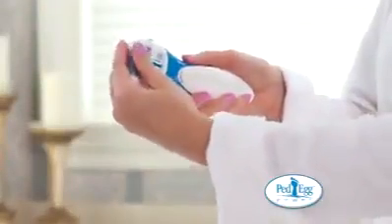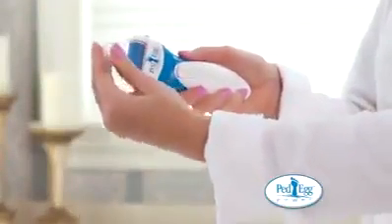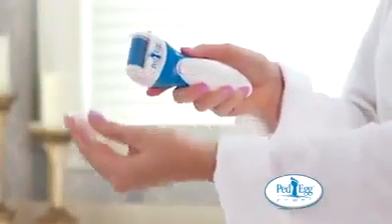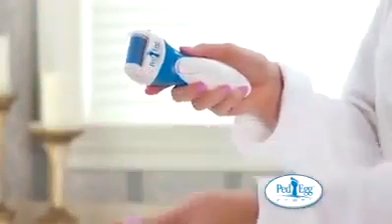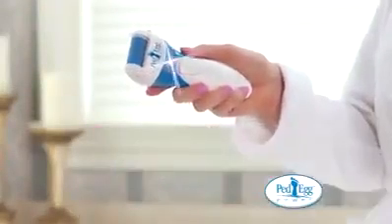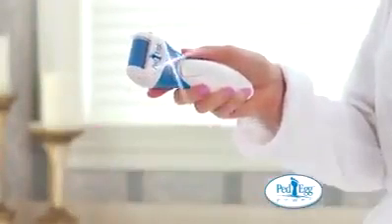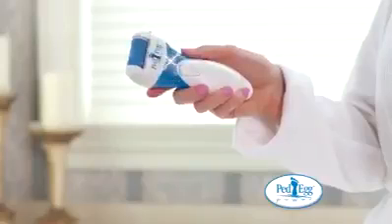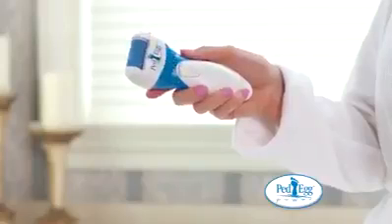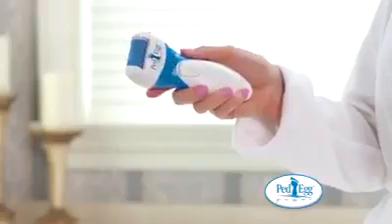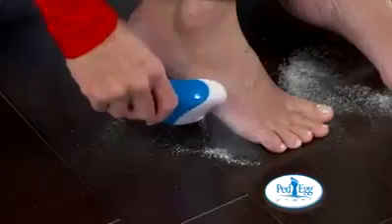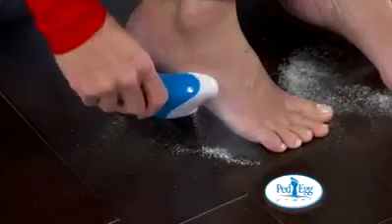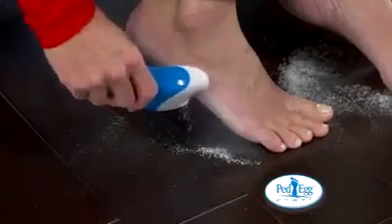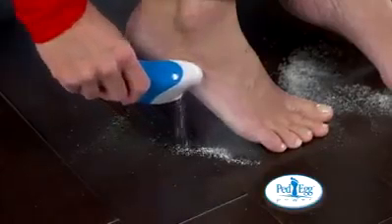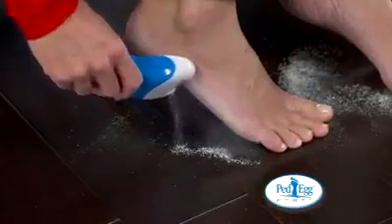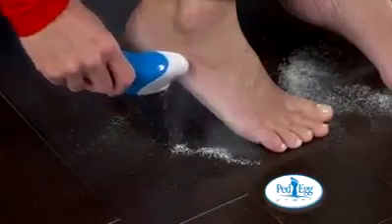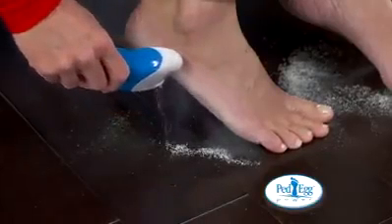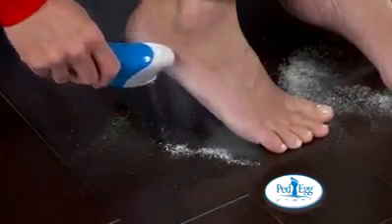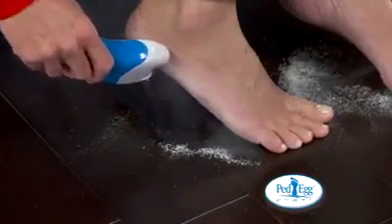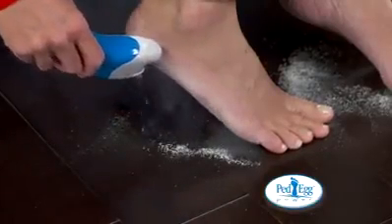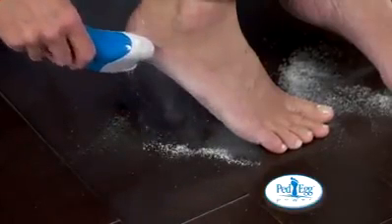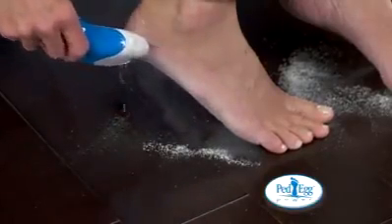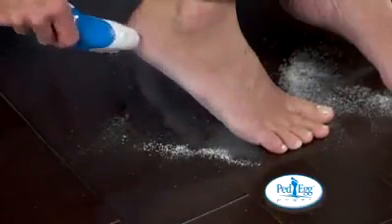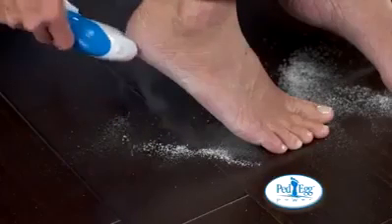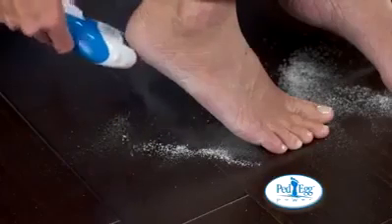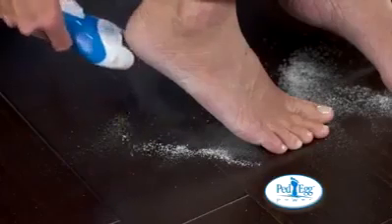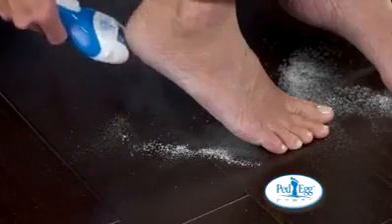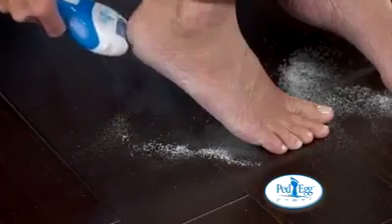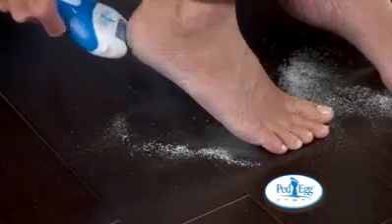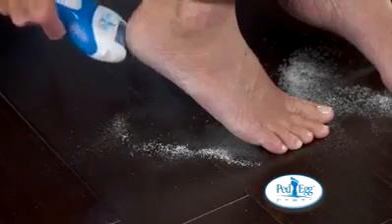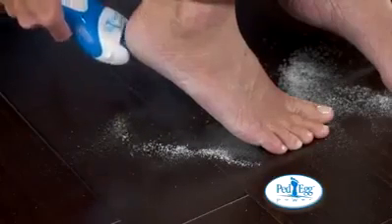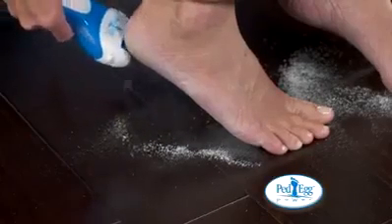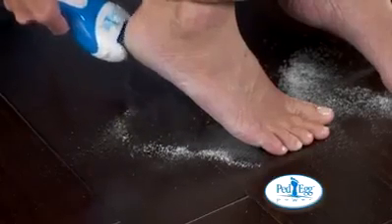Introducing the all-new Pet Egg Power. It gently buffs away calluses, dry and dead skin, and gets rid of rough patches in seconds.